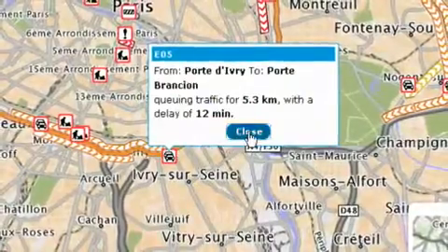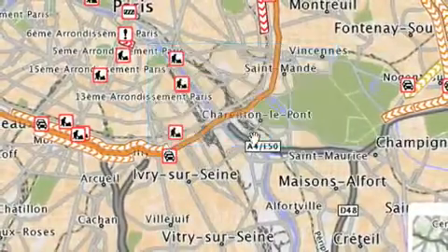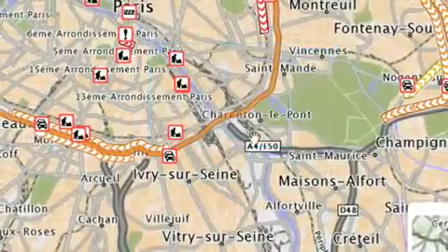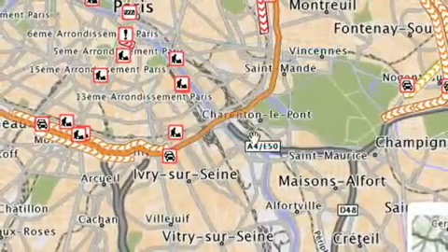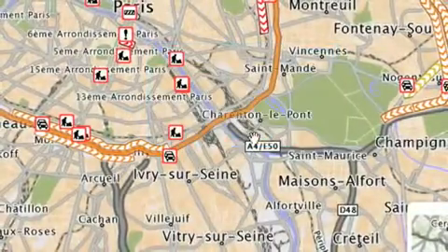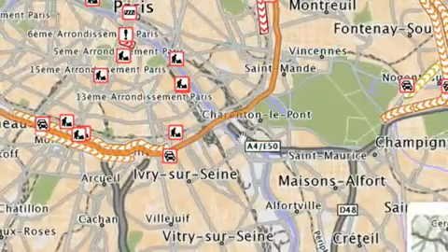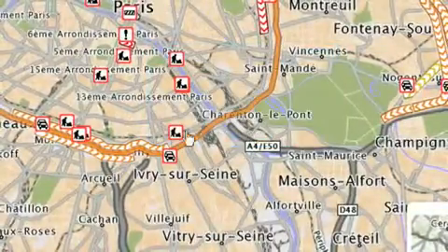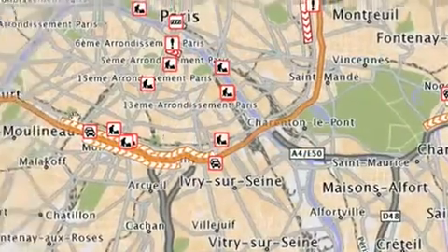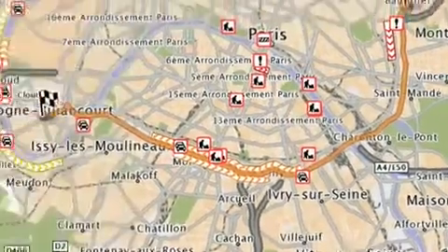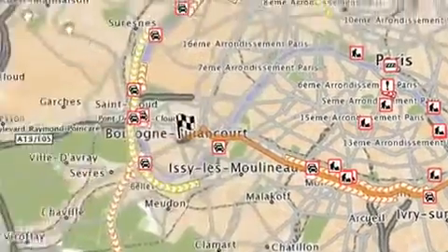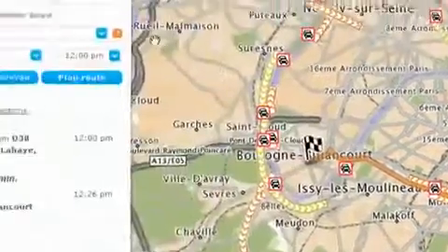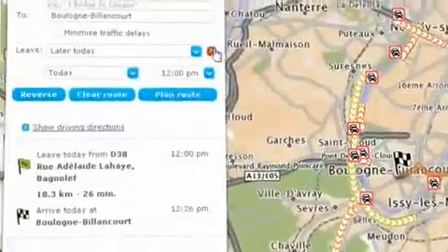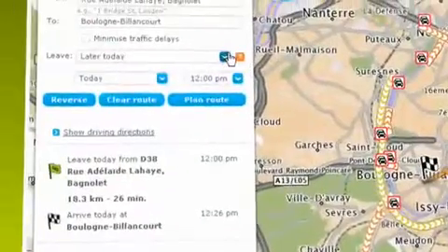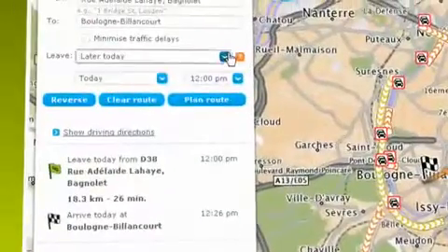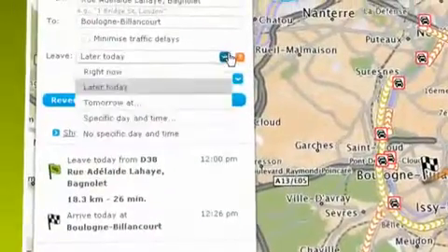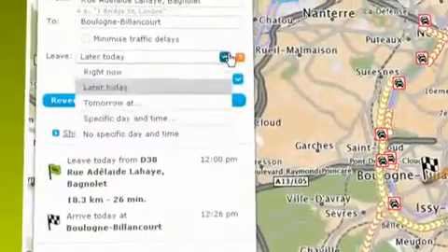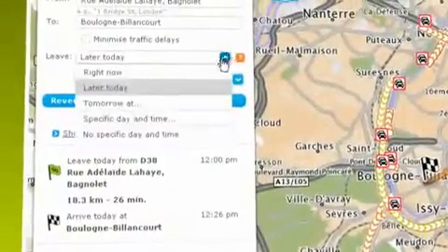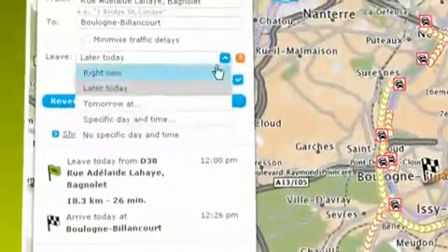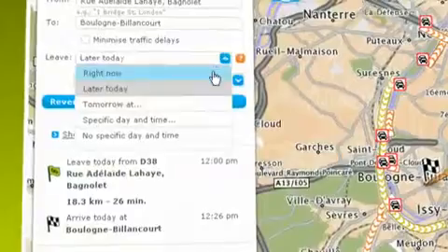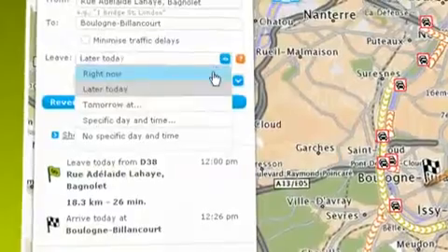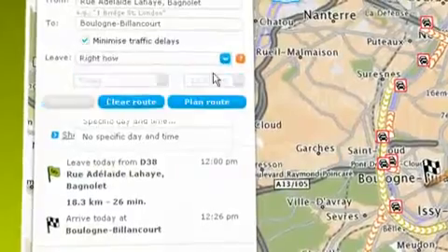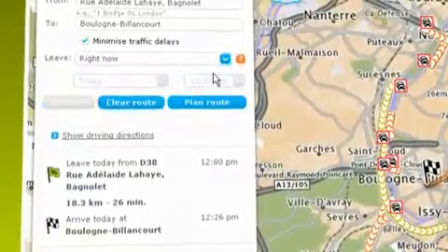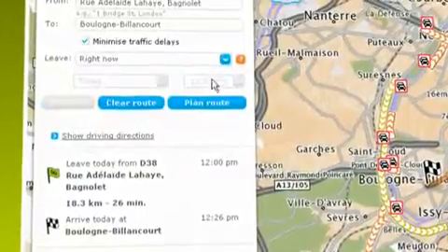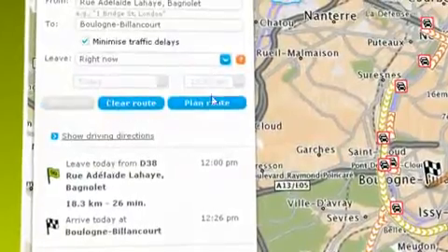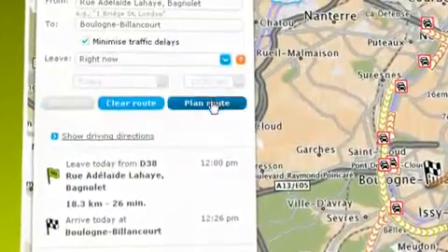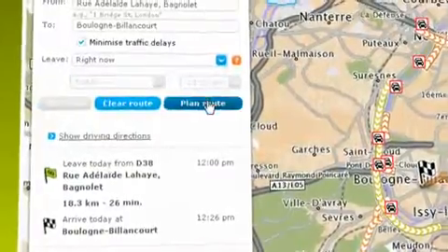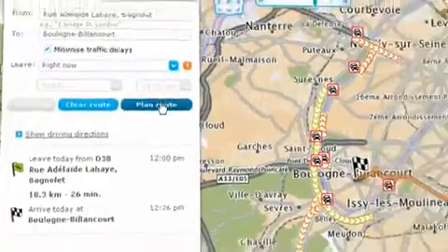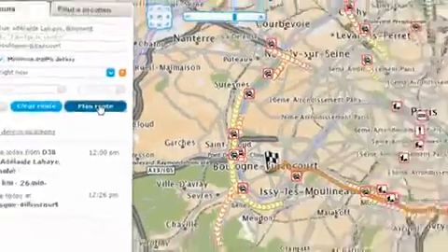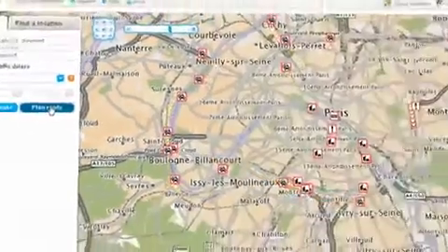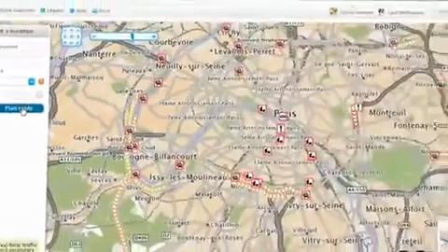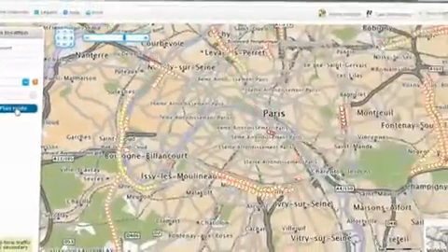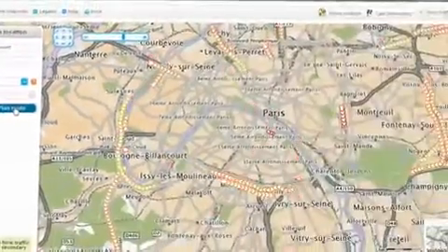Still need to leave now? No problem. Select Right Now and take a quicker, less congested route.